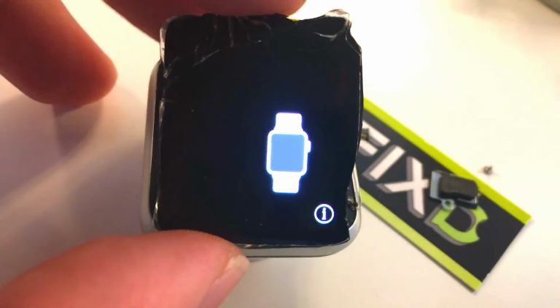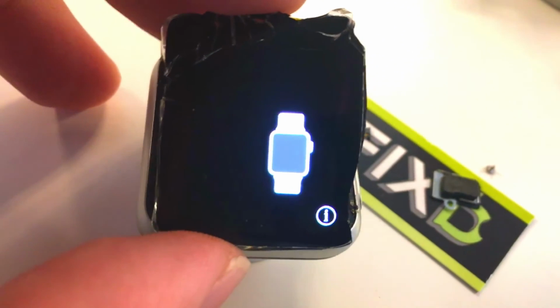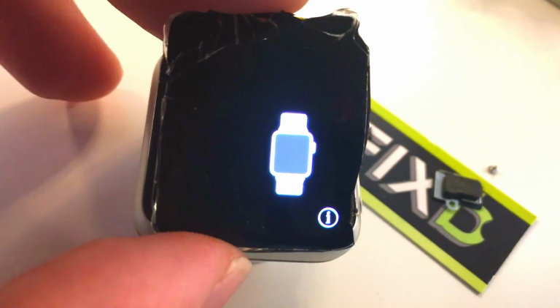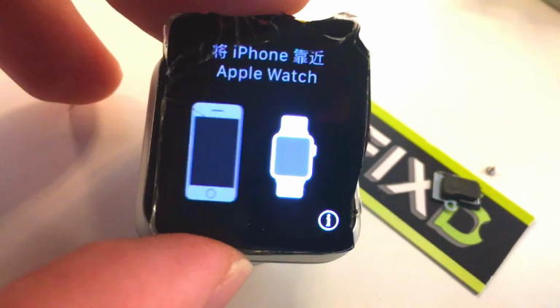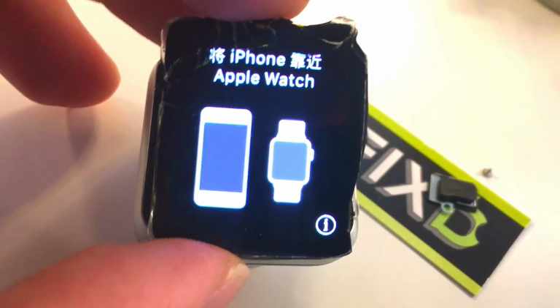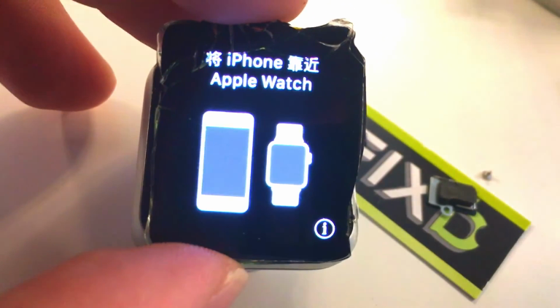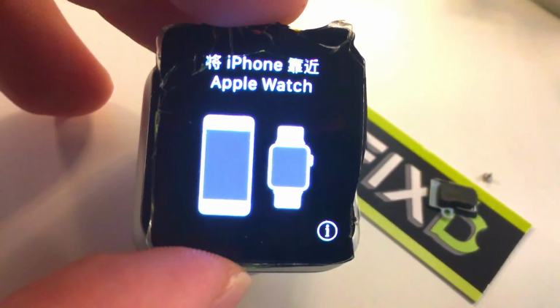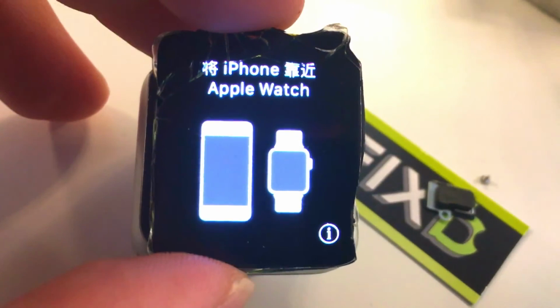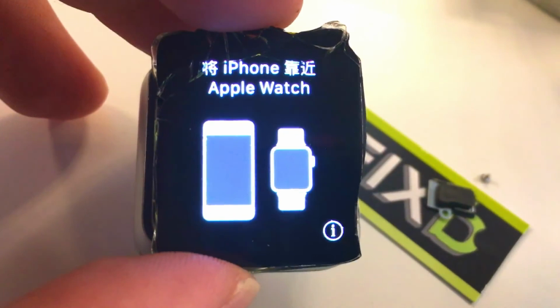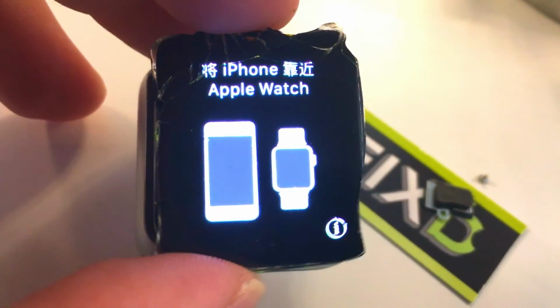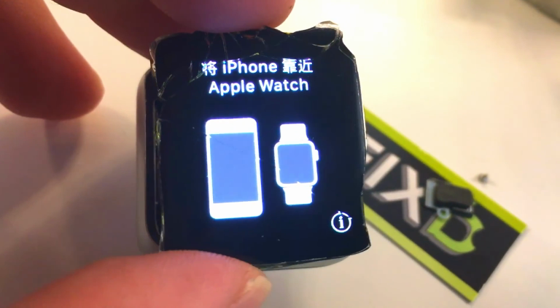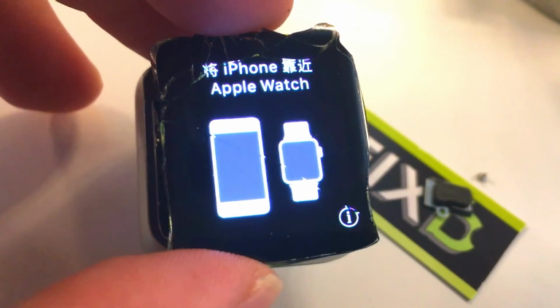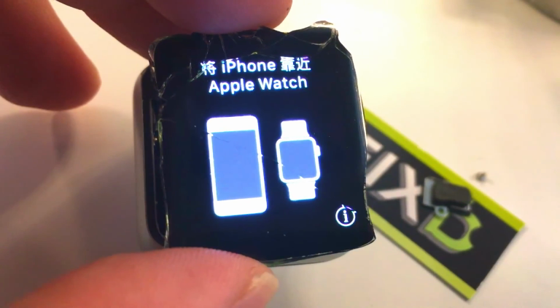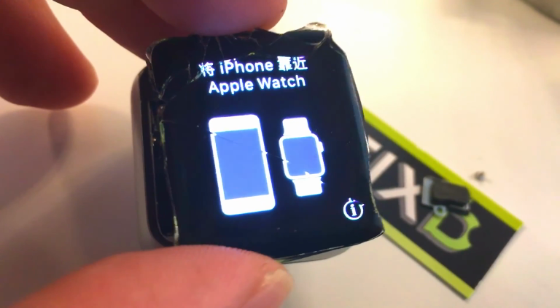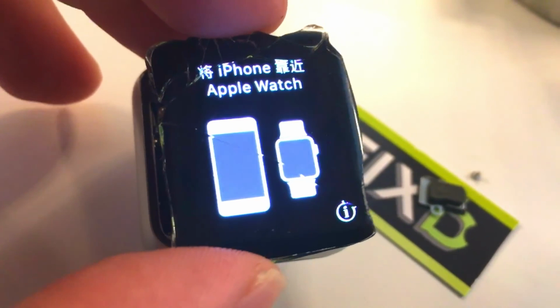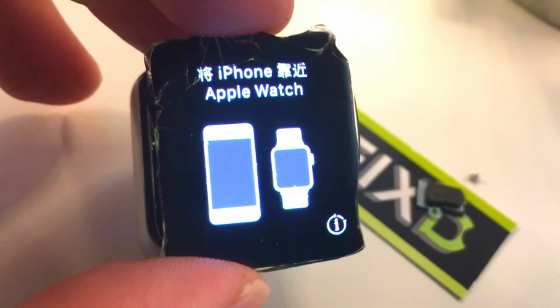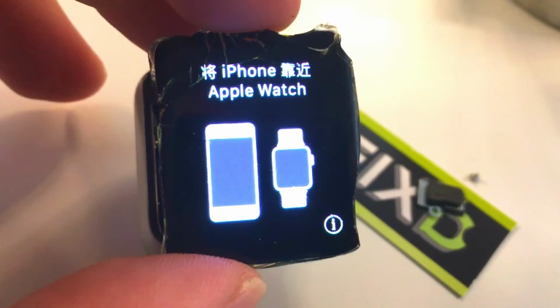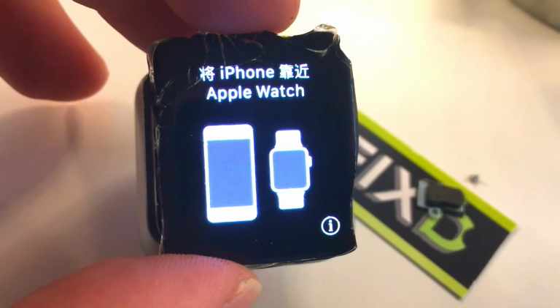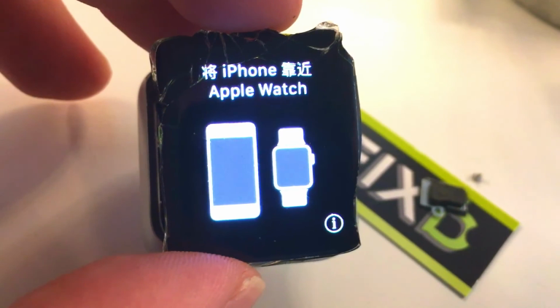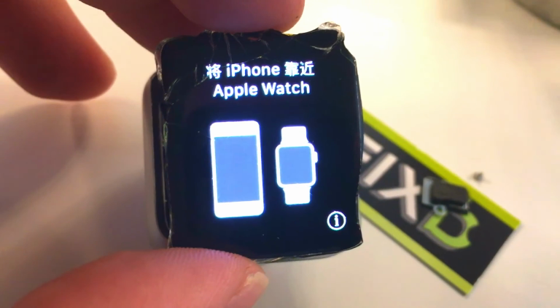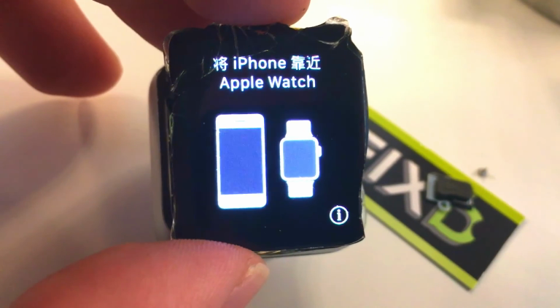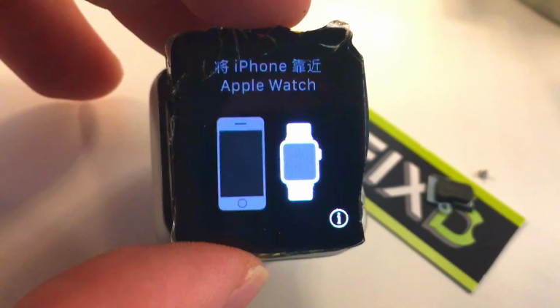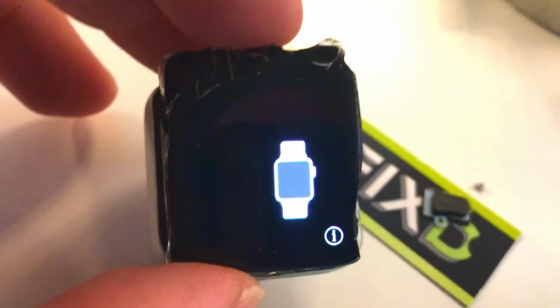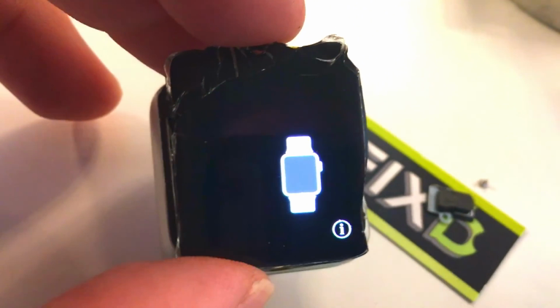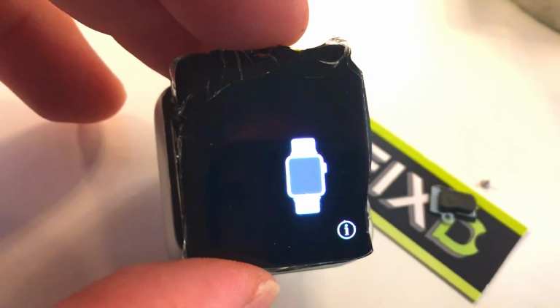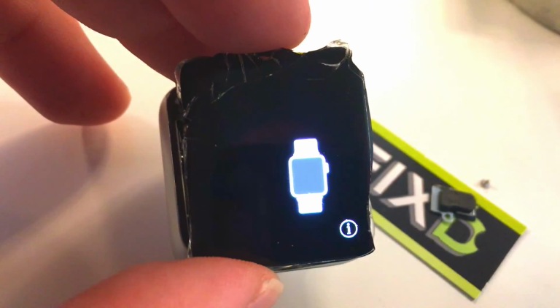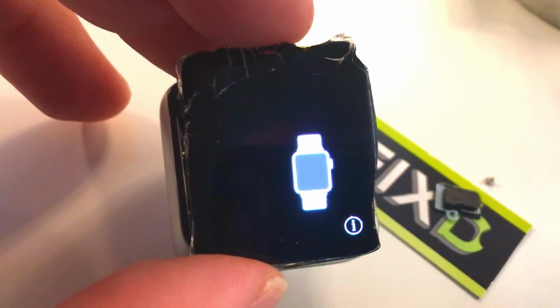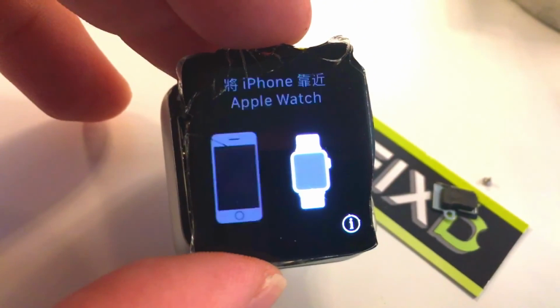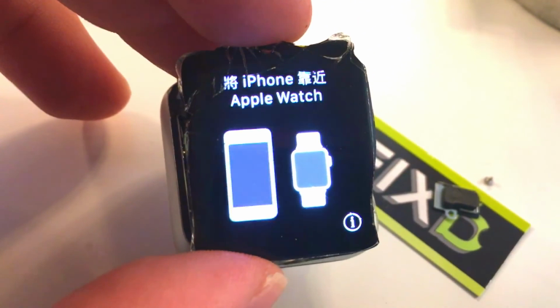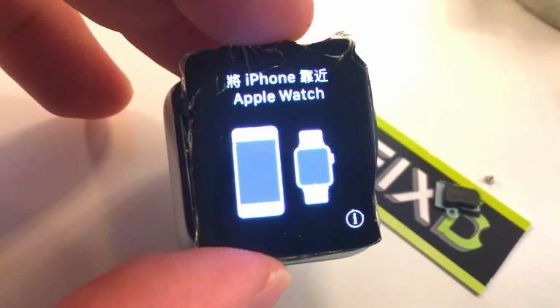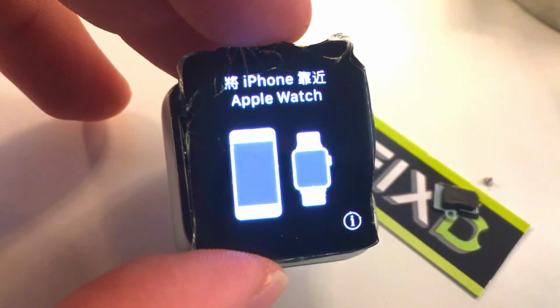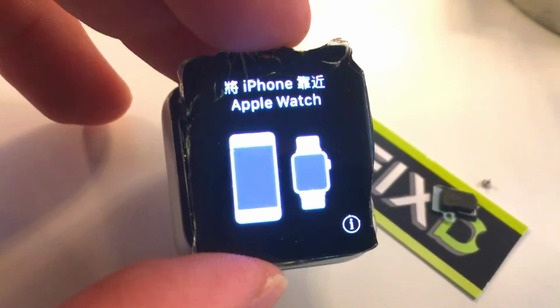So that's how to replace the connectors on the display. It's tricky. Thanks for watching.